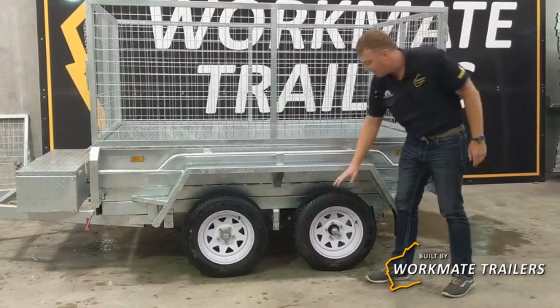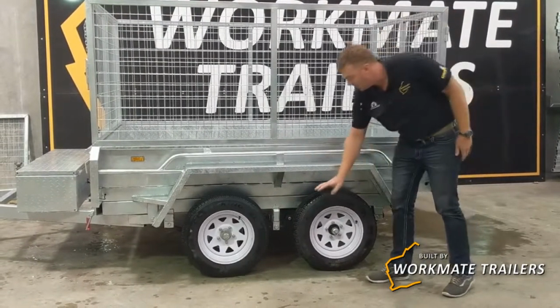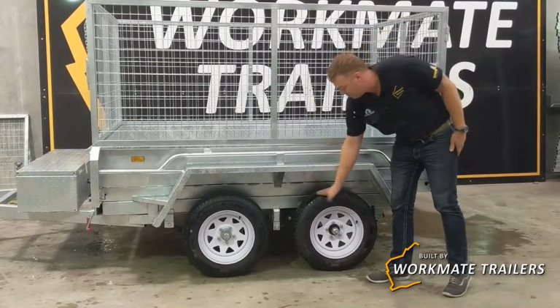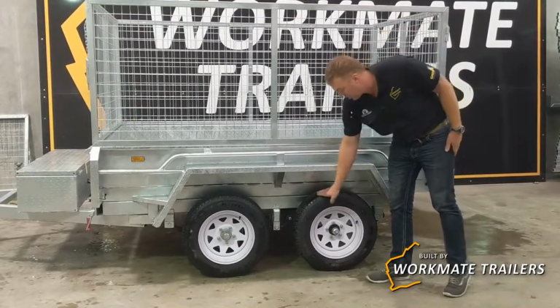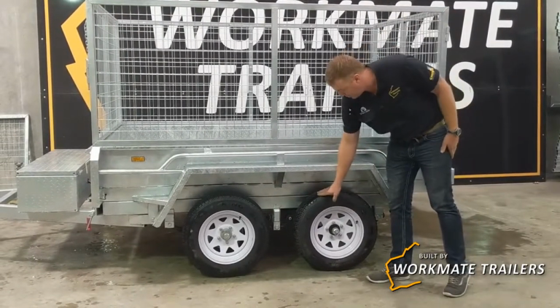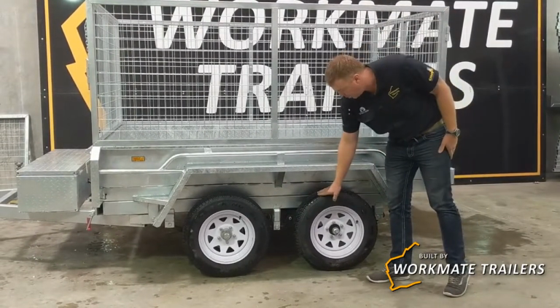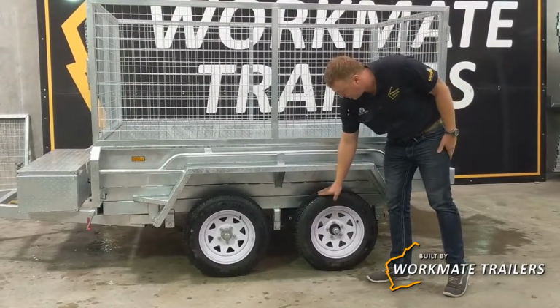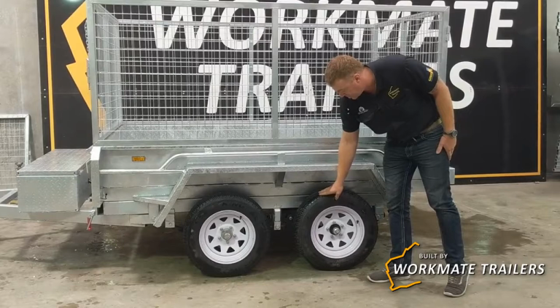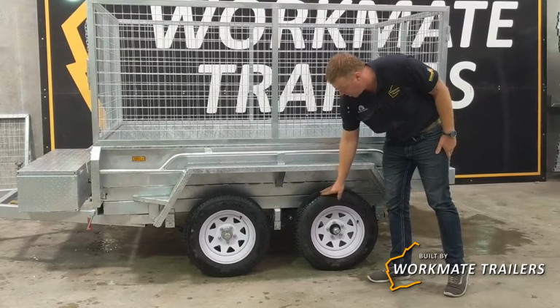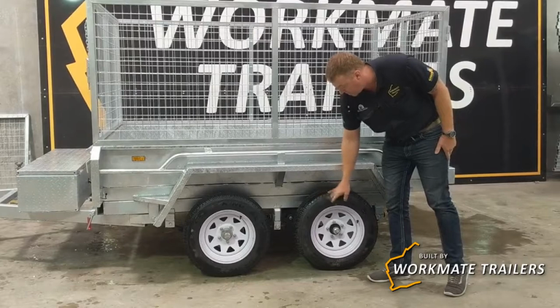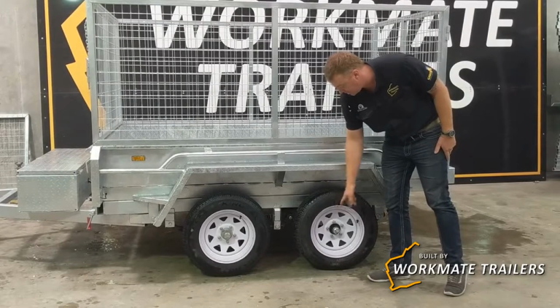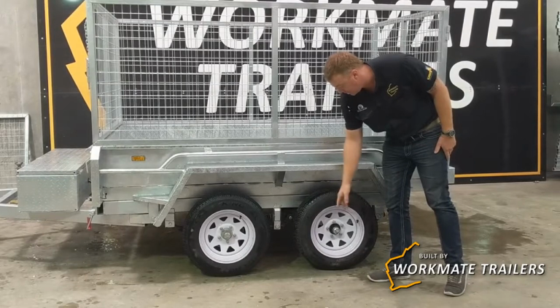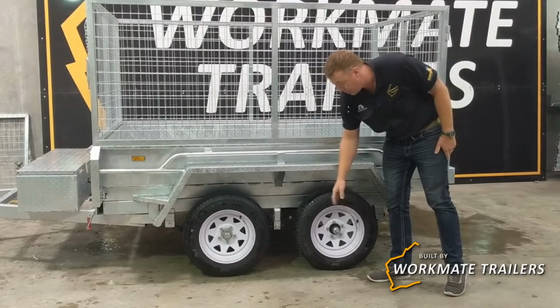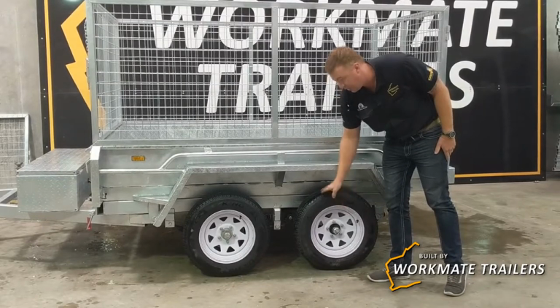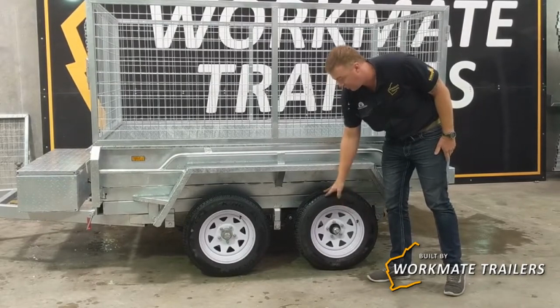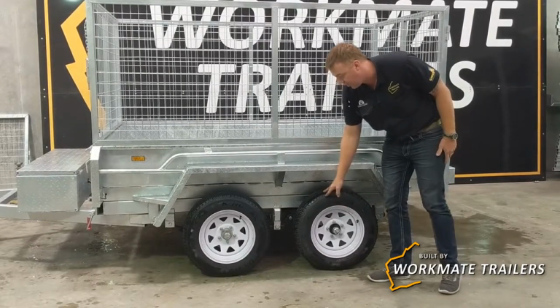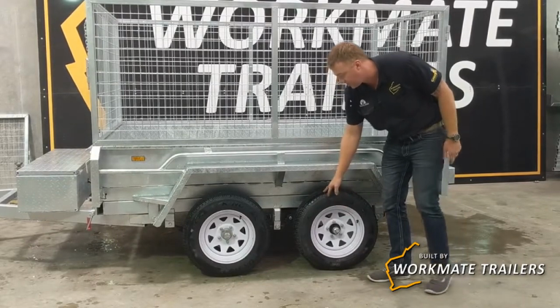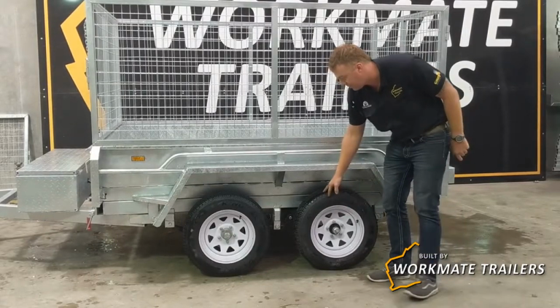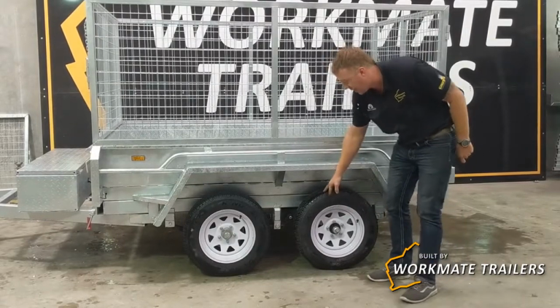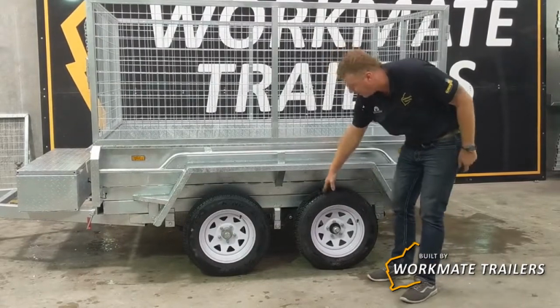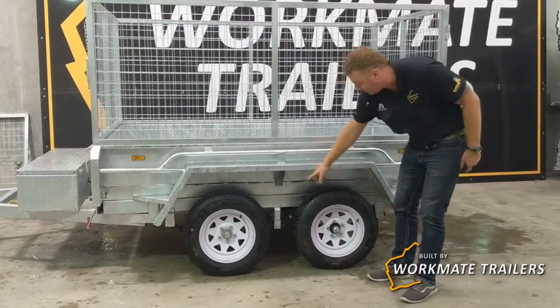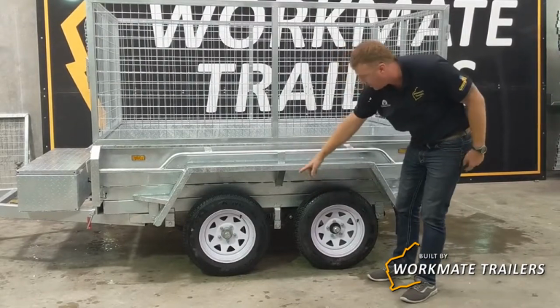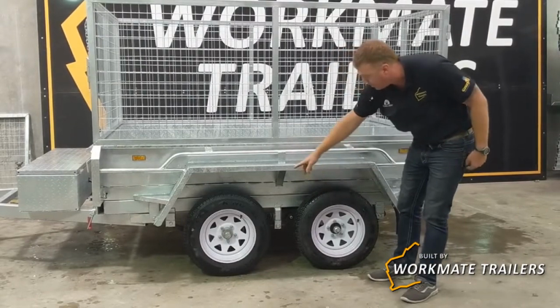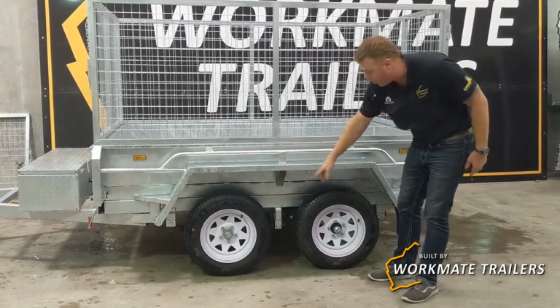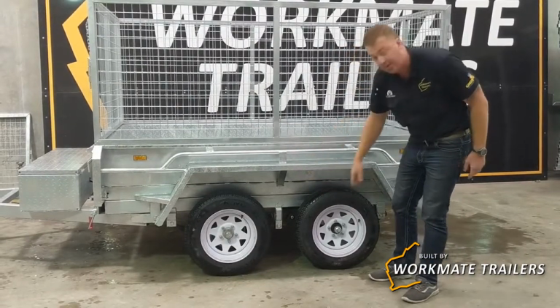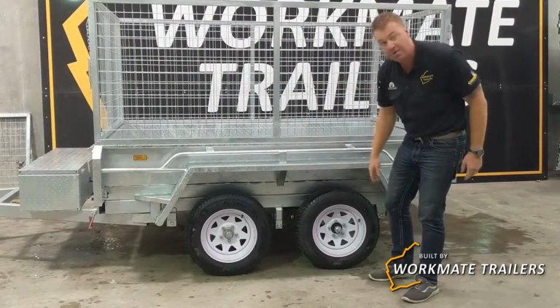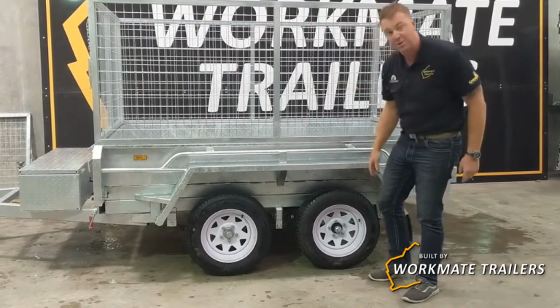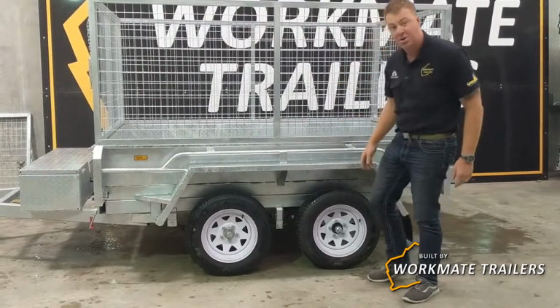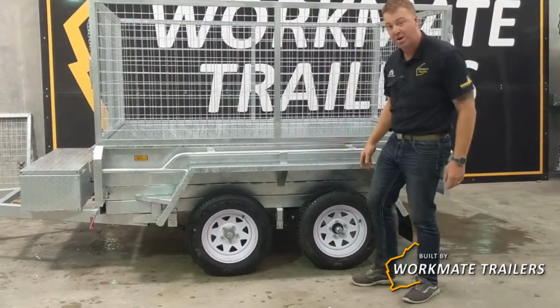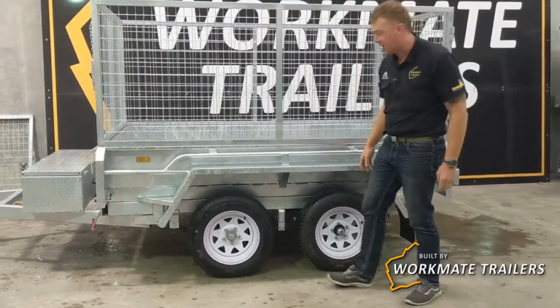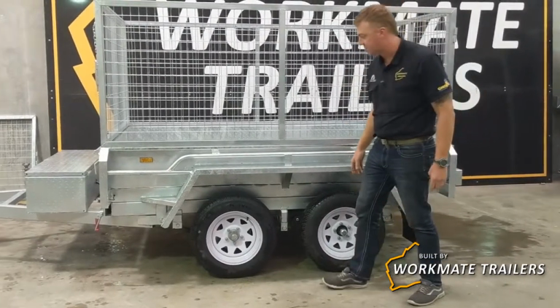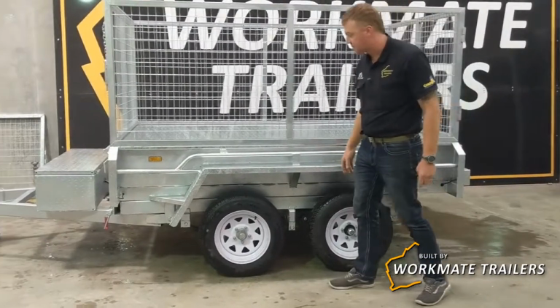Brand new 14 inch tyres, Ford 5 stud pattern, 45mm solid axles.